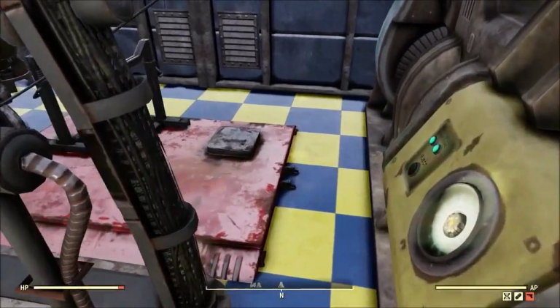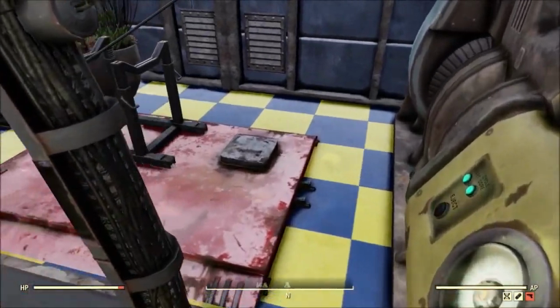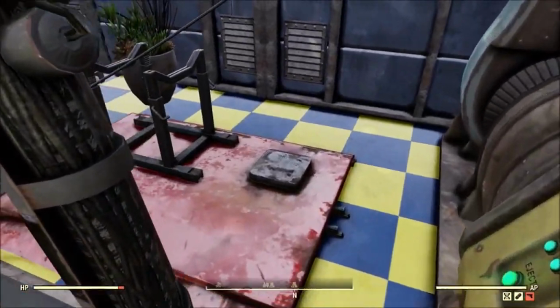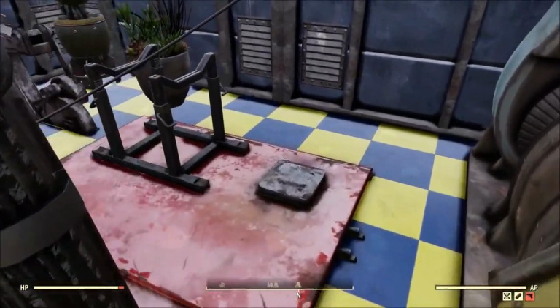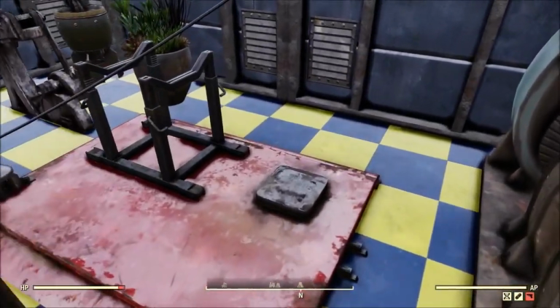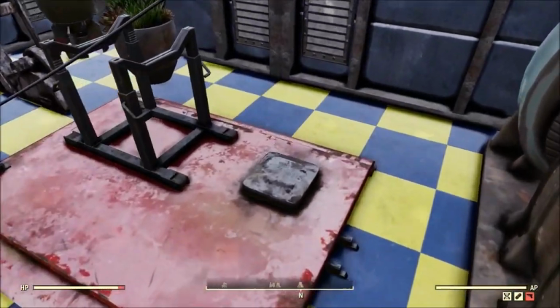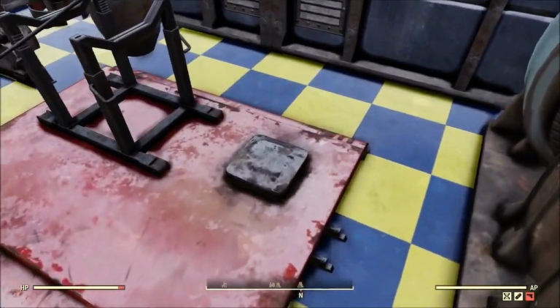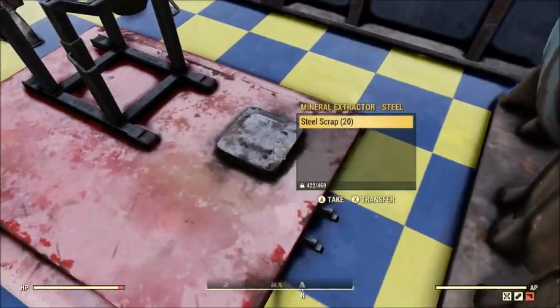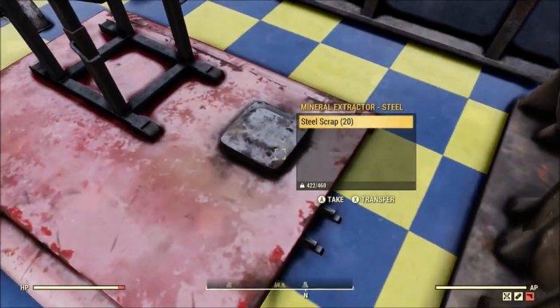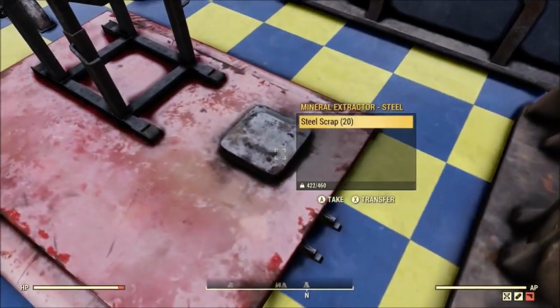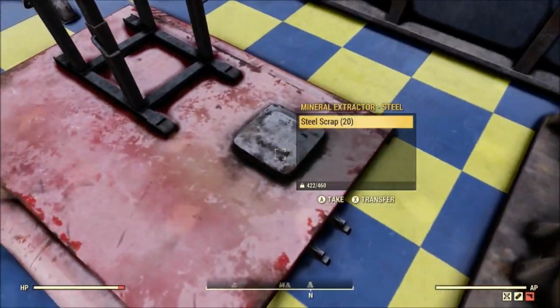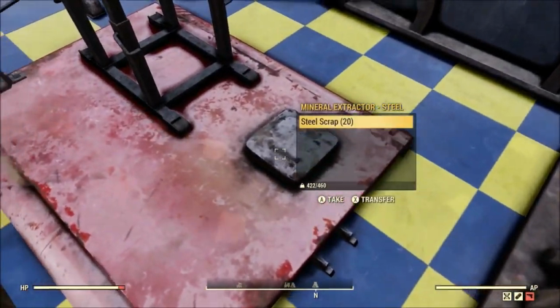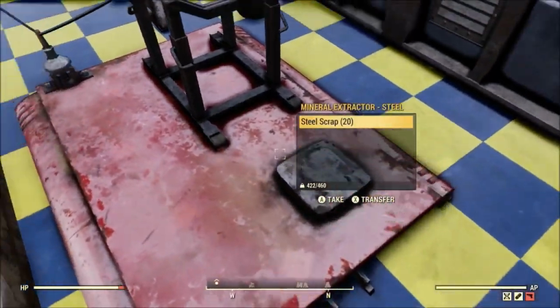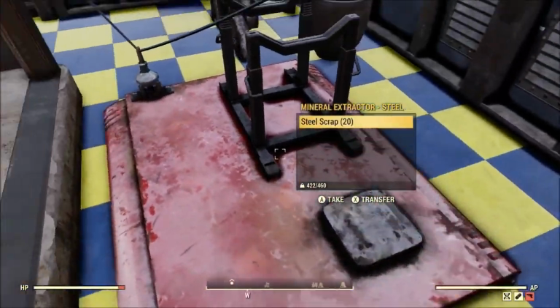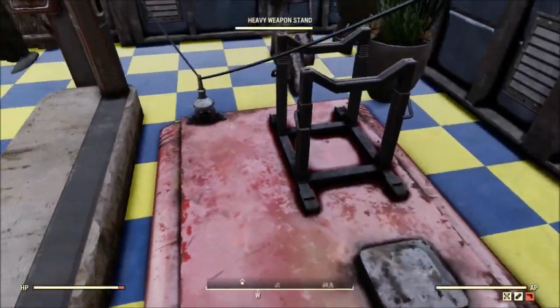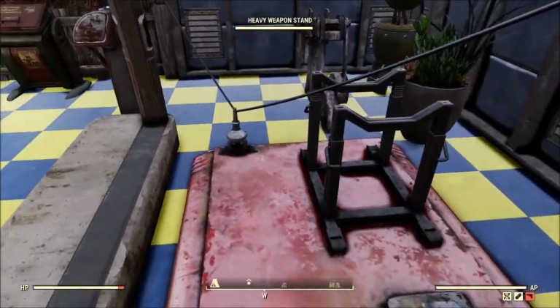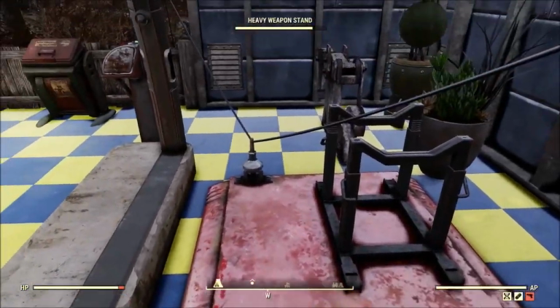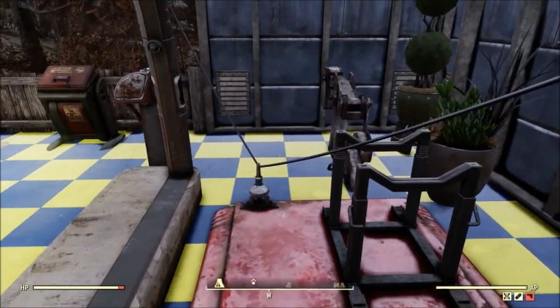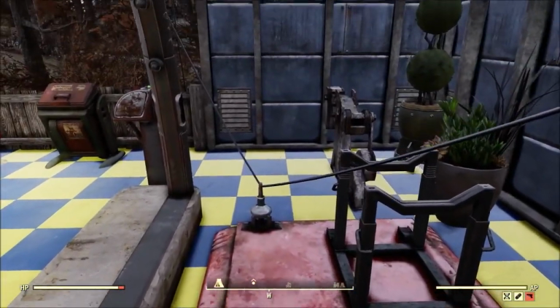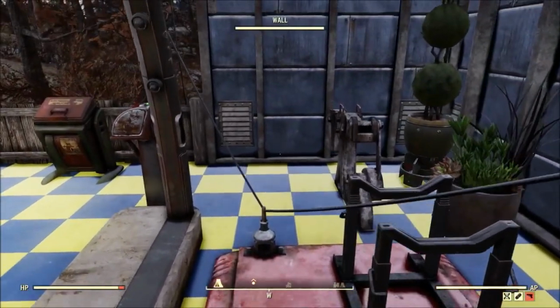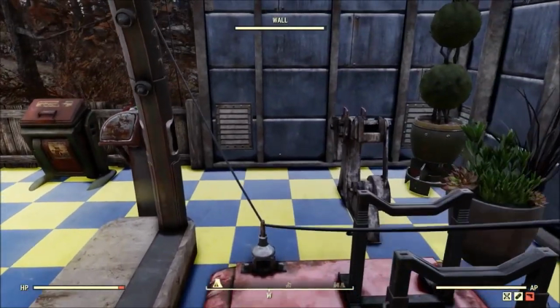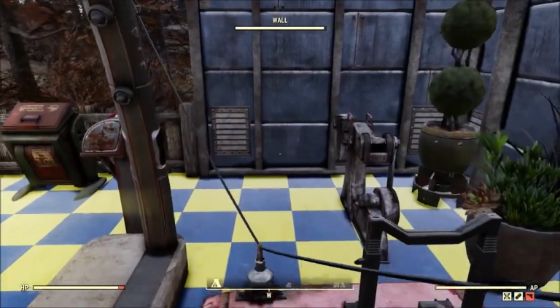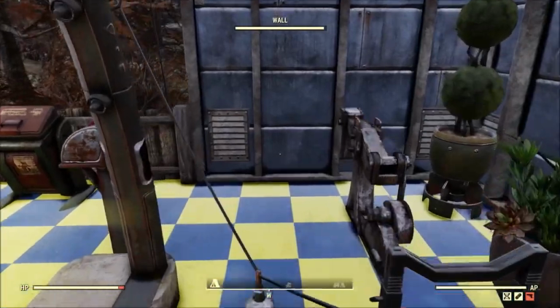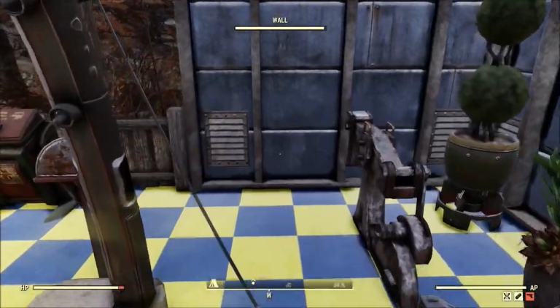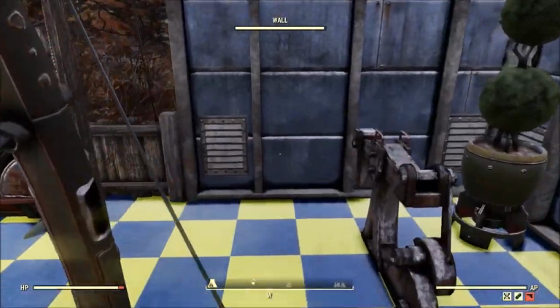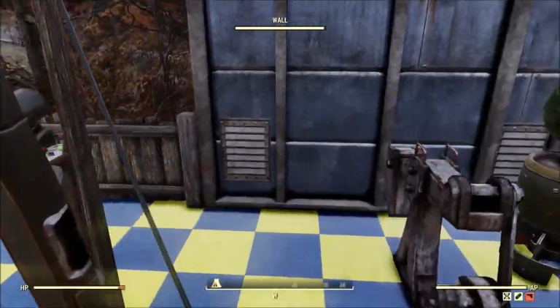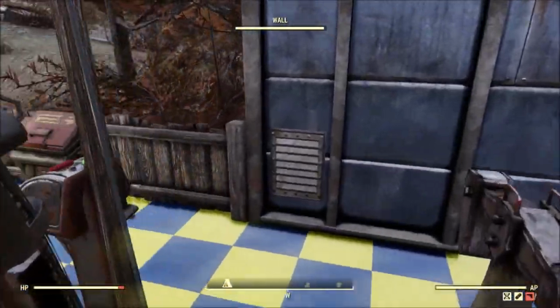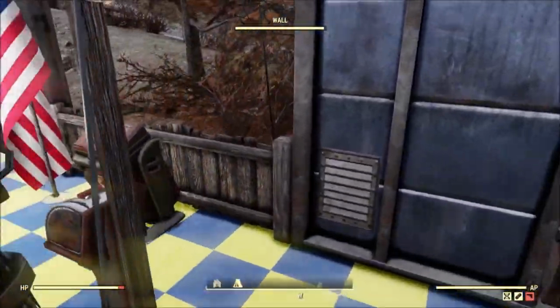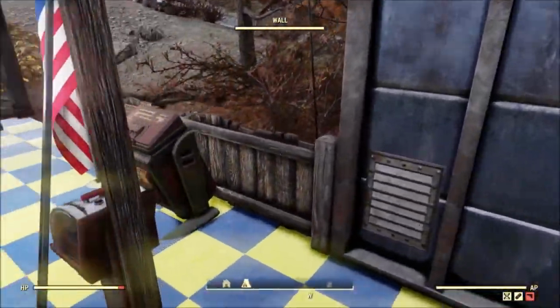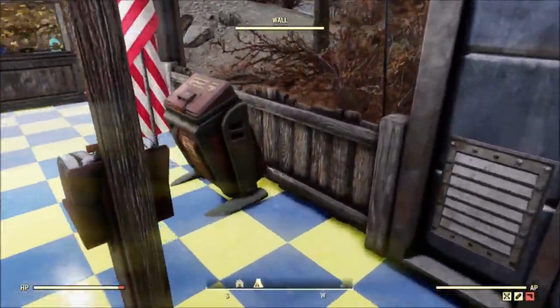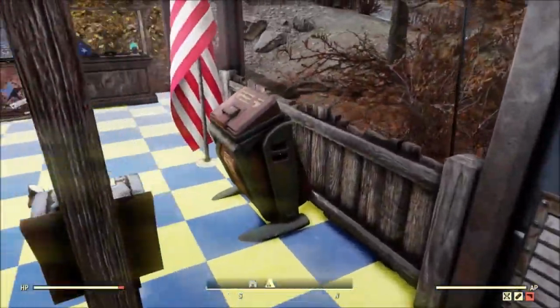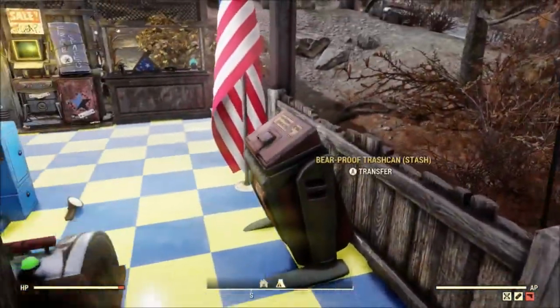Of course he's got a bunch of bobbleheads on display, and he's using the foundation trick to protect his extractor — solid strategy.